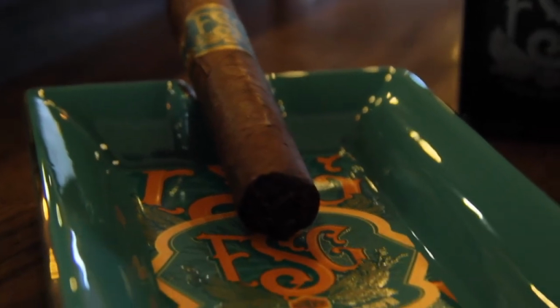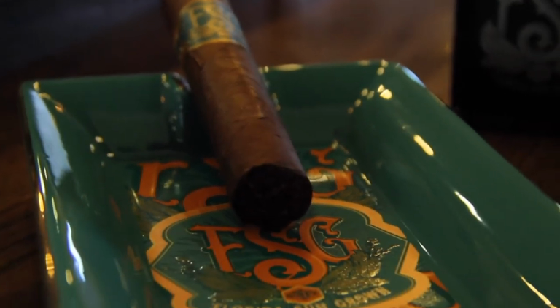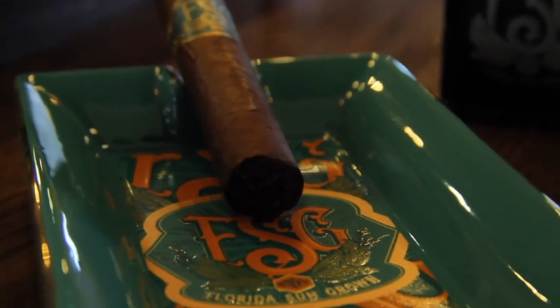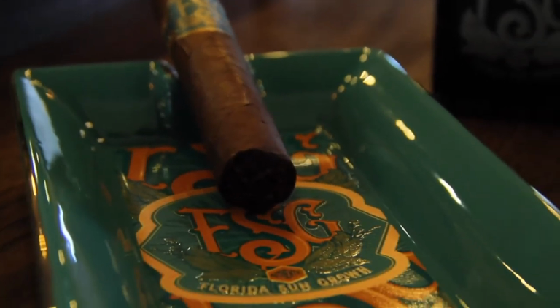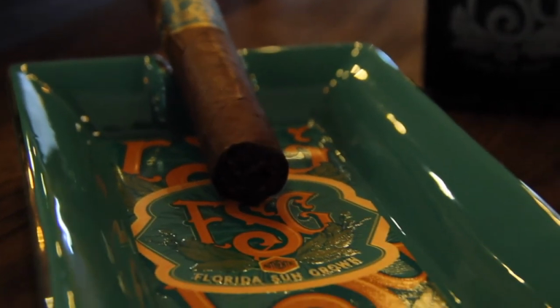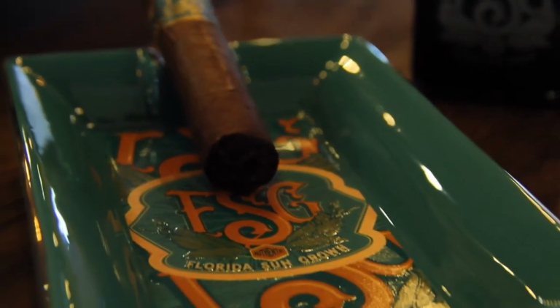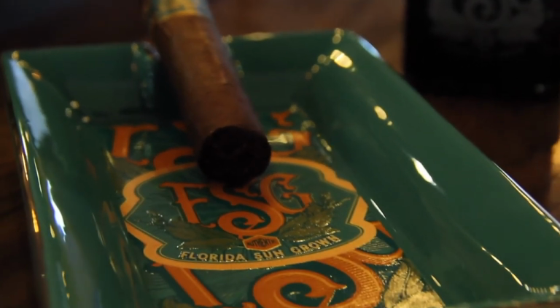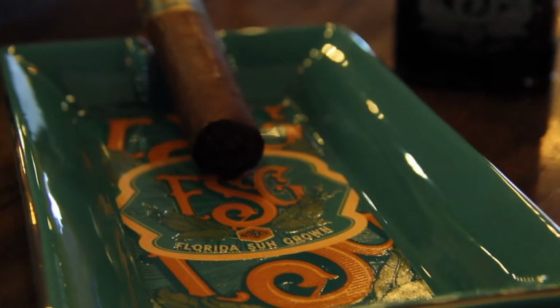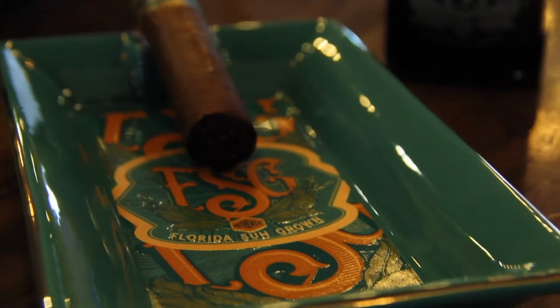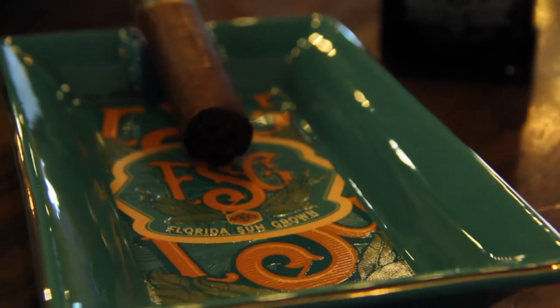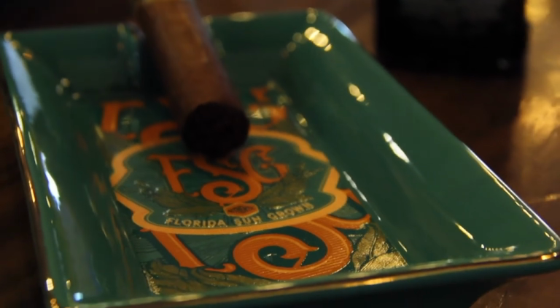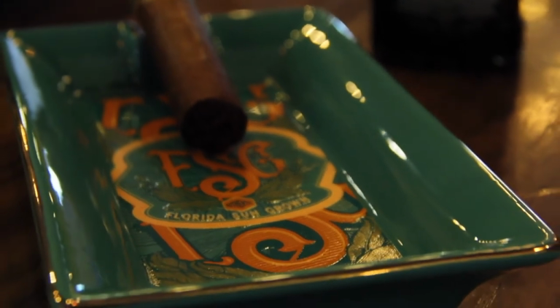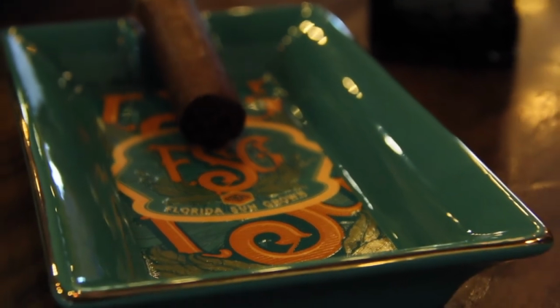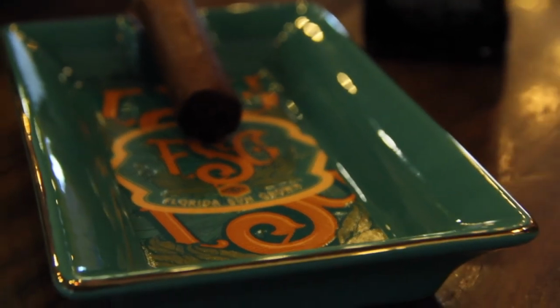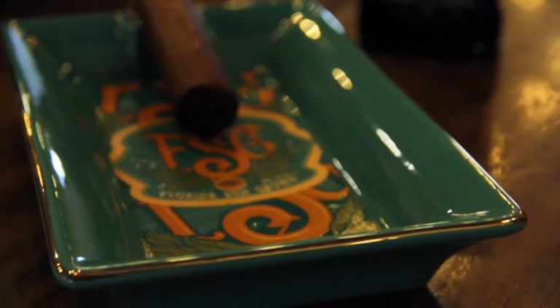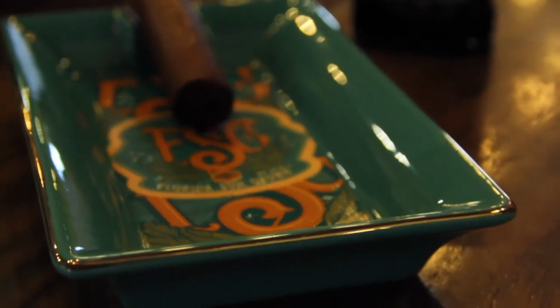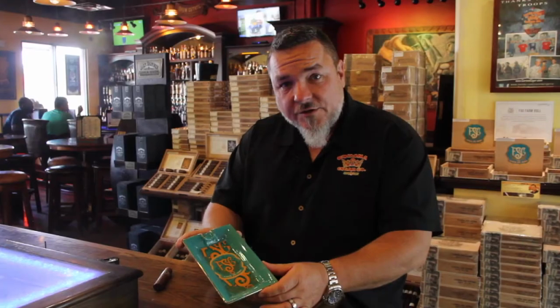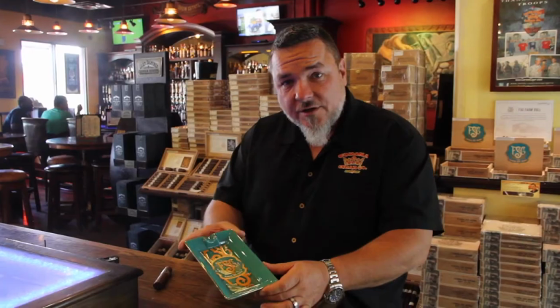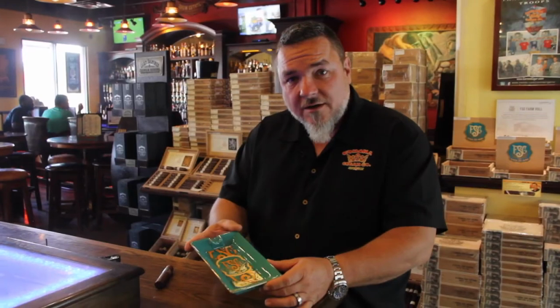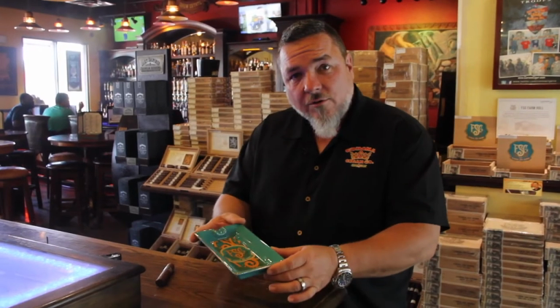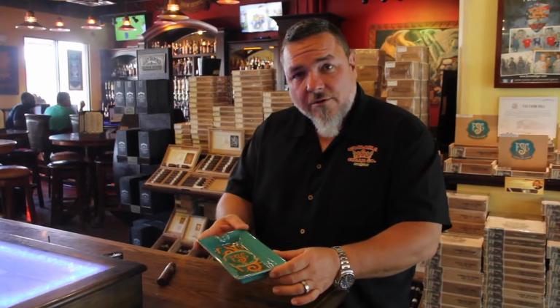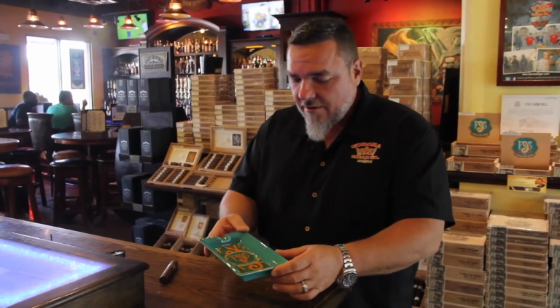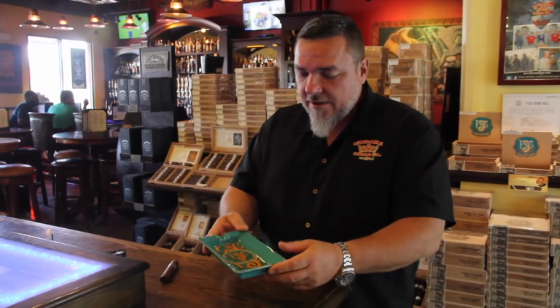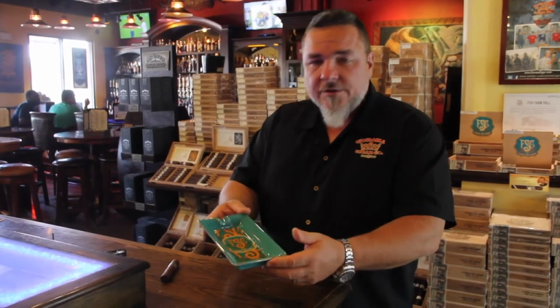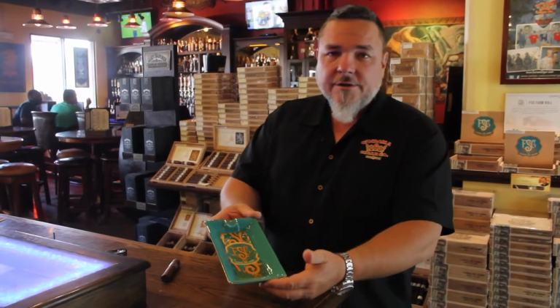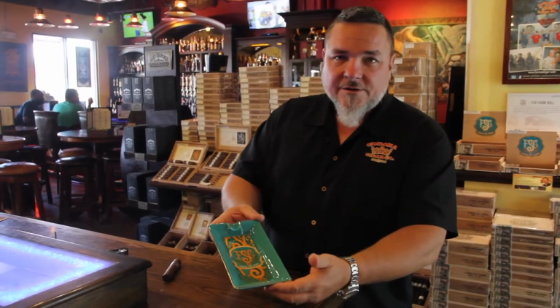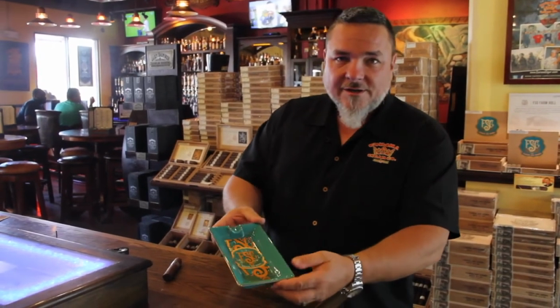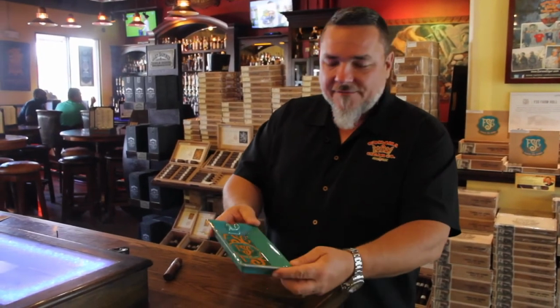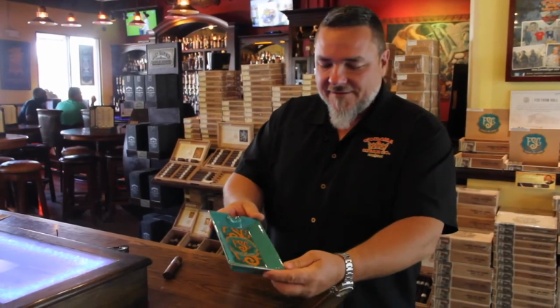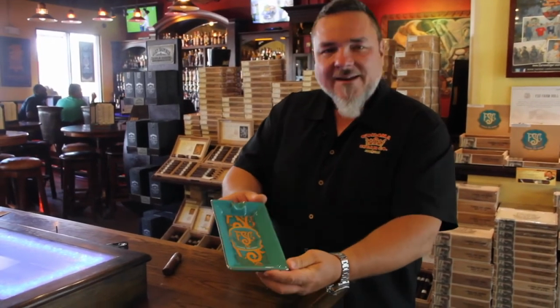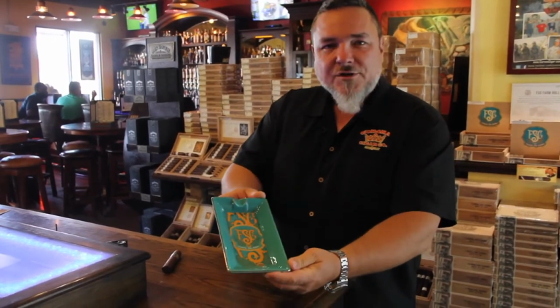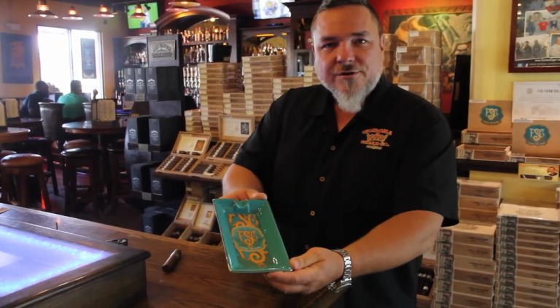The FSG ashtray would make a great gift for any cigar aficionado, or treat yourself. Enjoy.